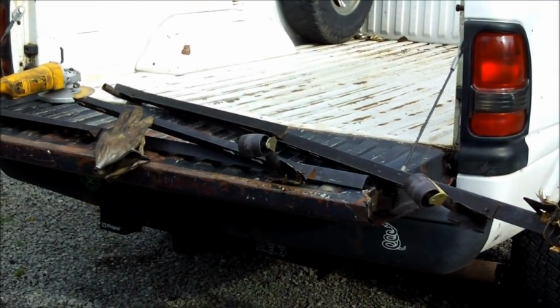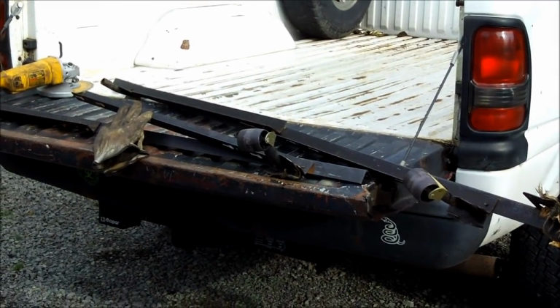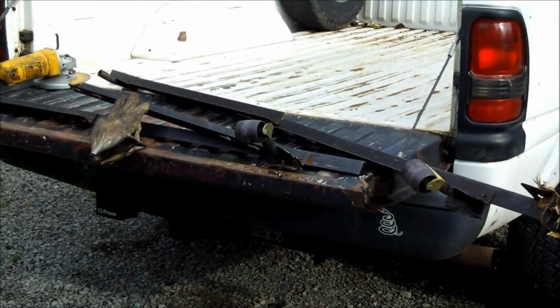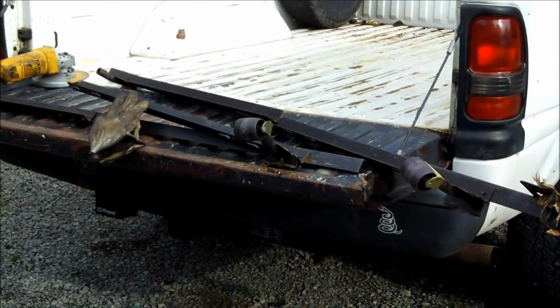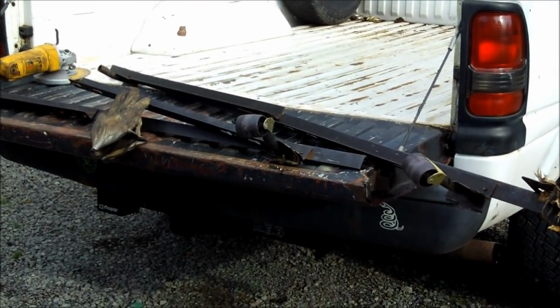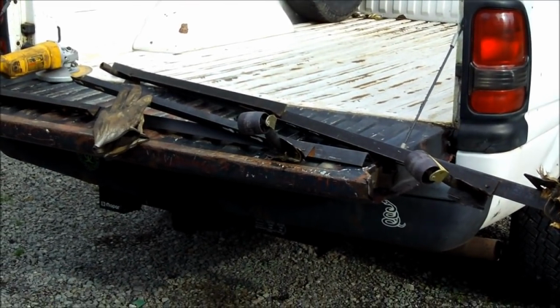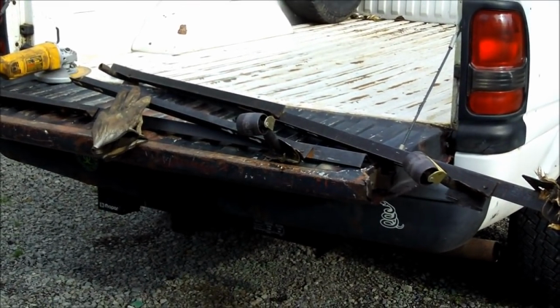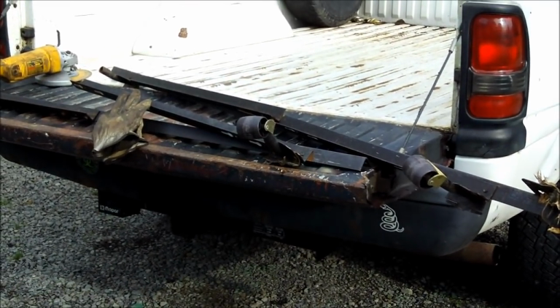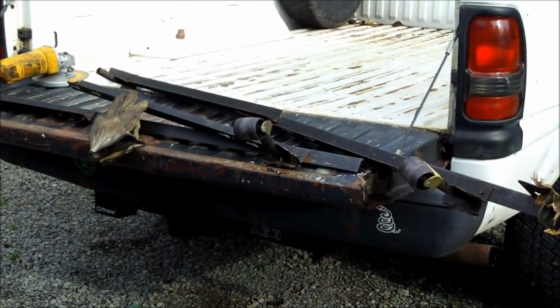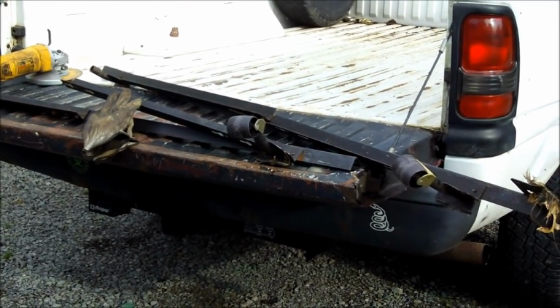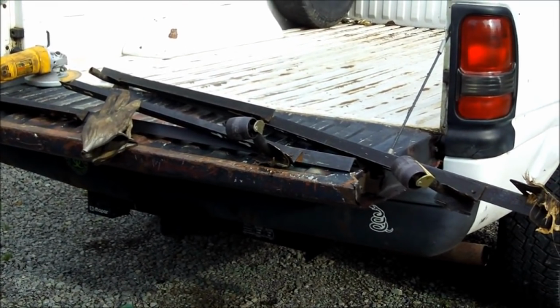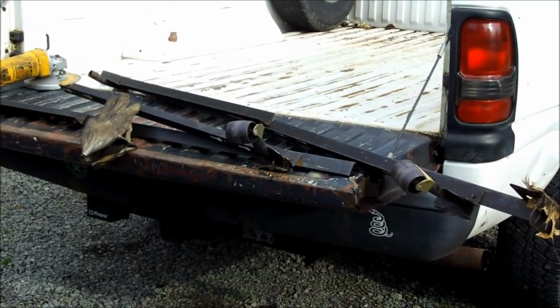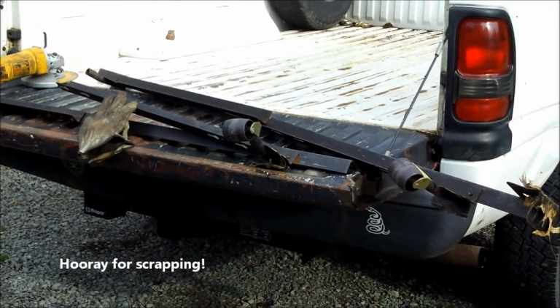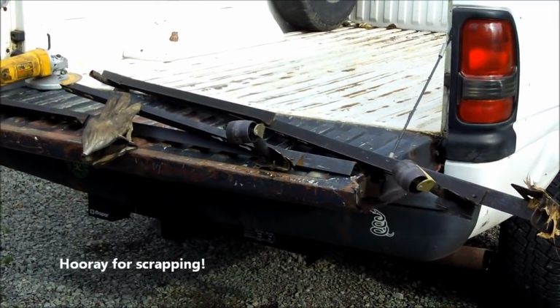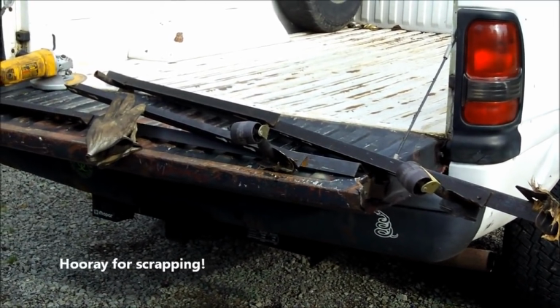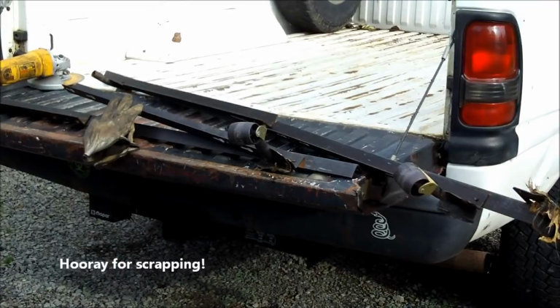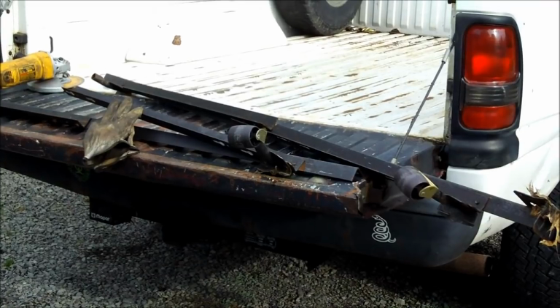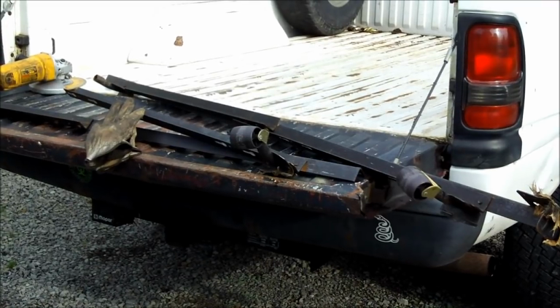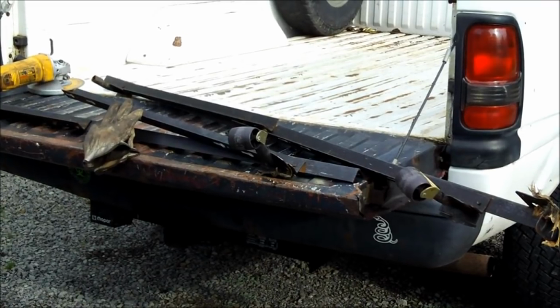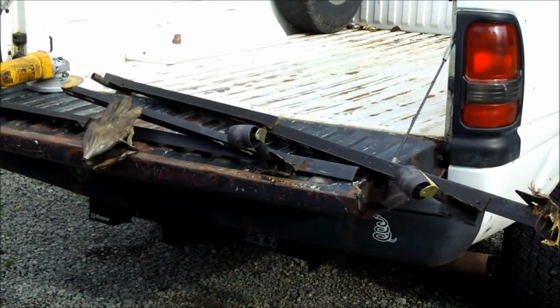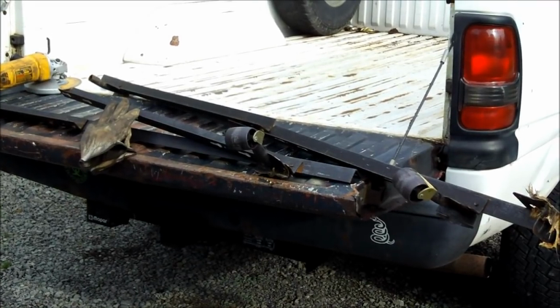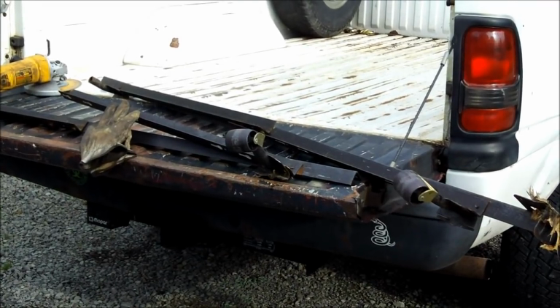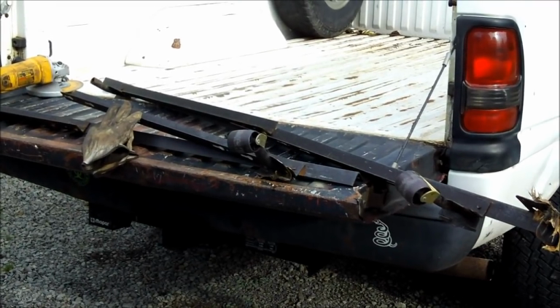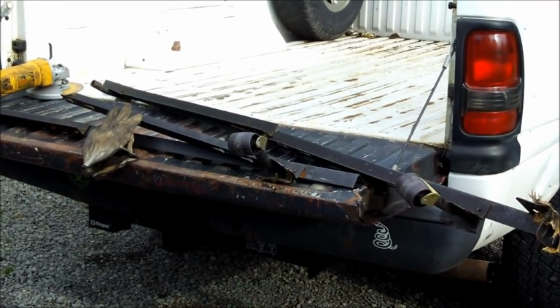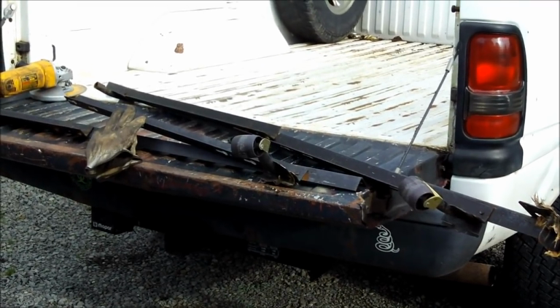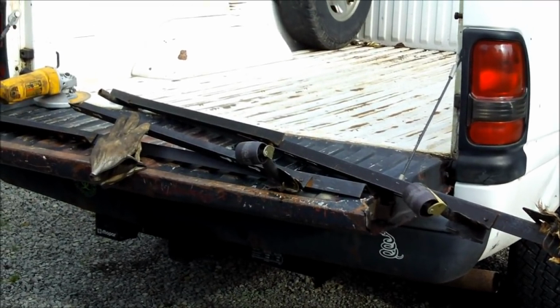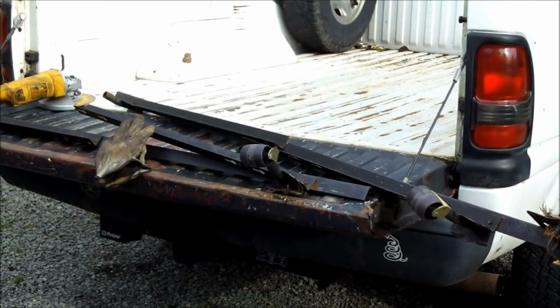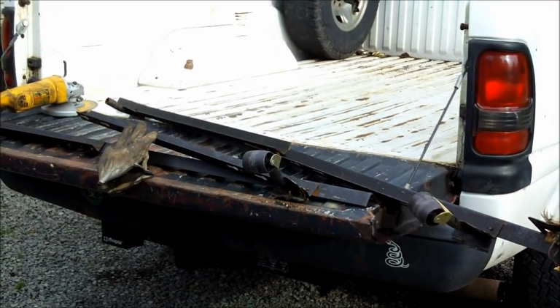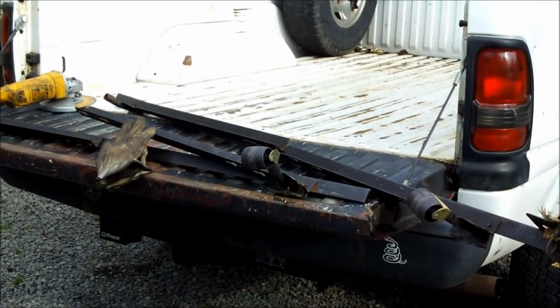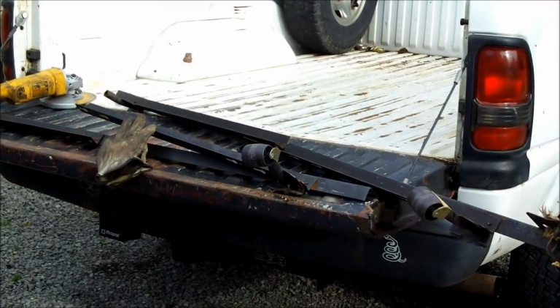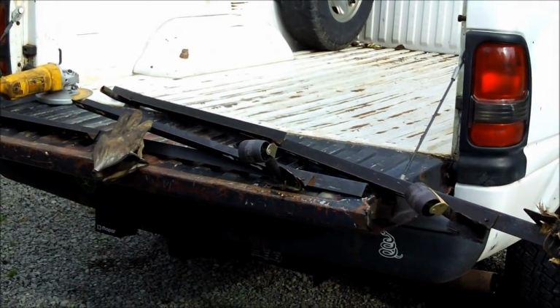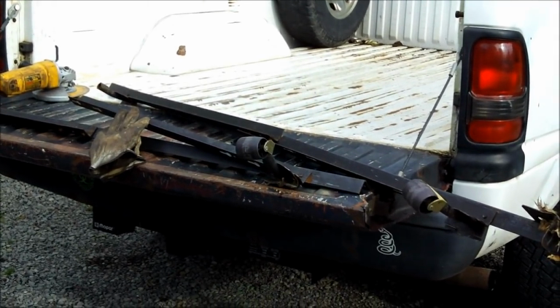I just happen to have an old bed frame laying around. It's going to work out just right for the amount of angle iron that we need.